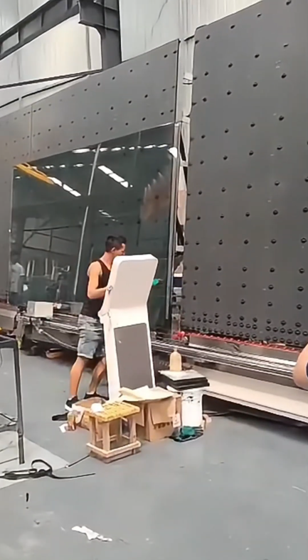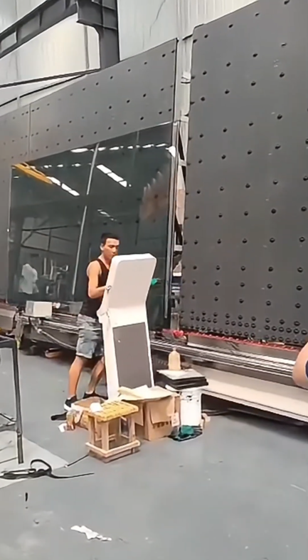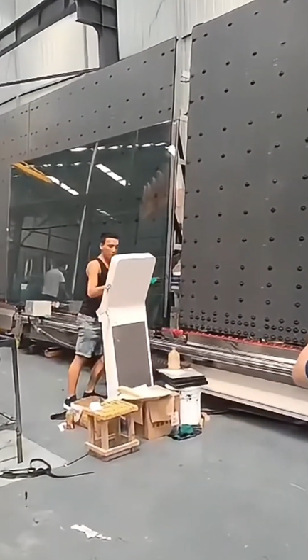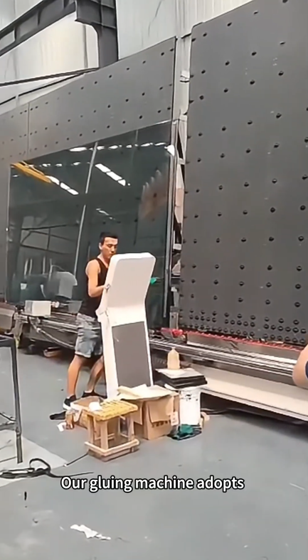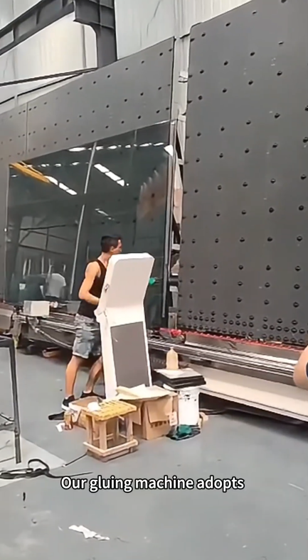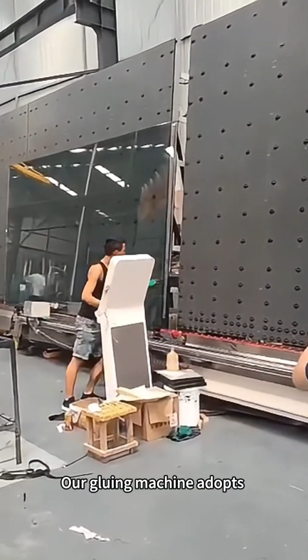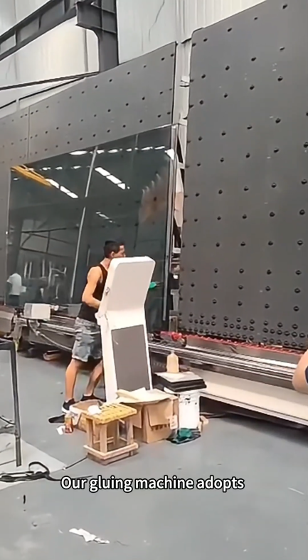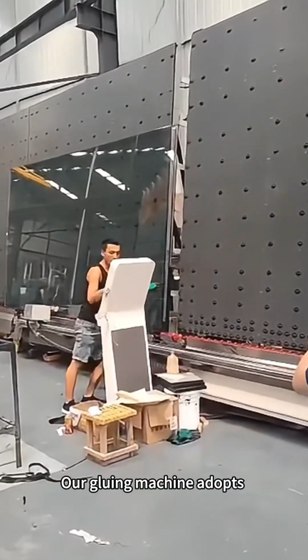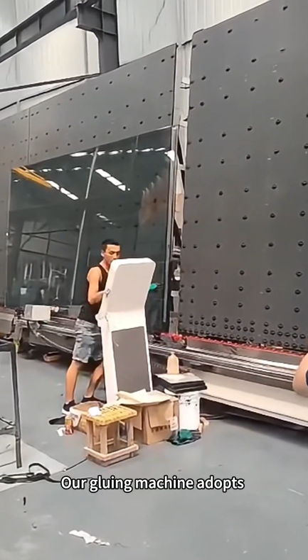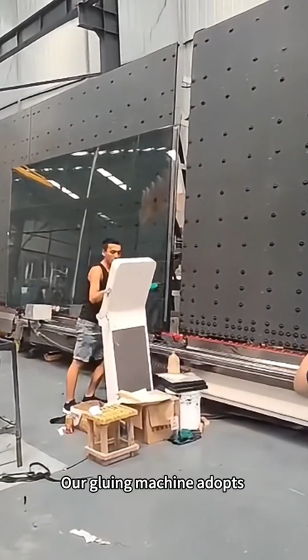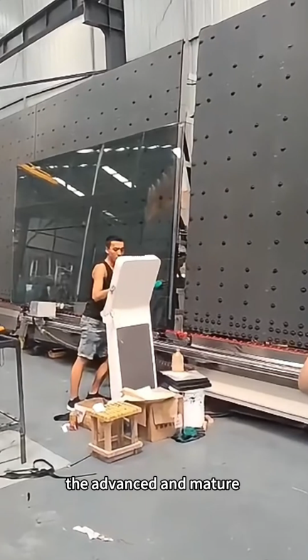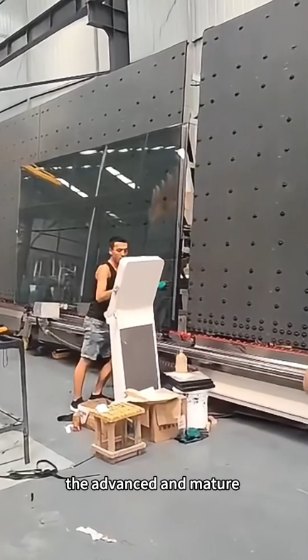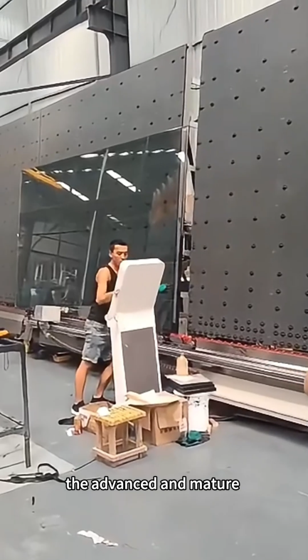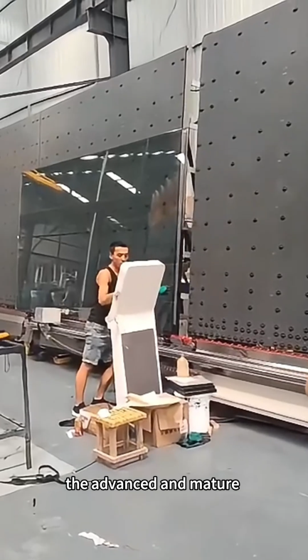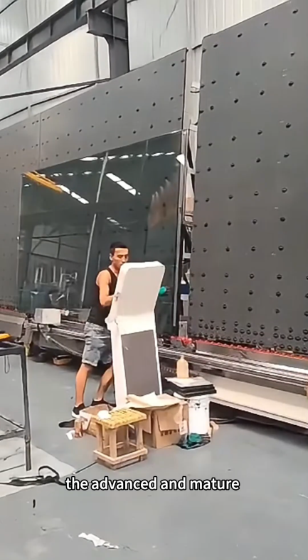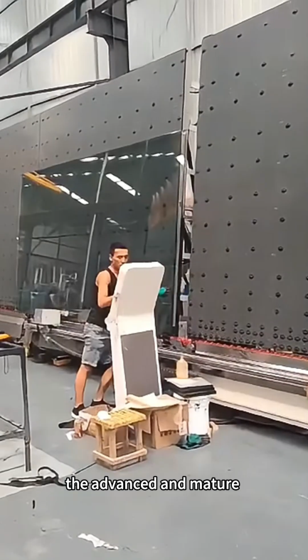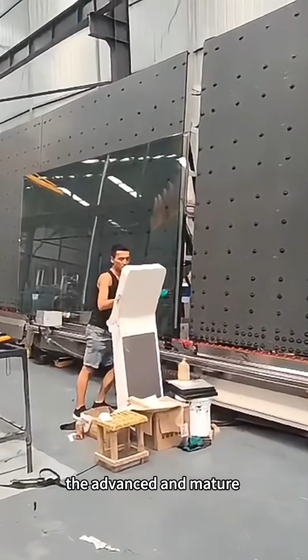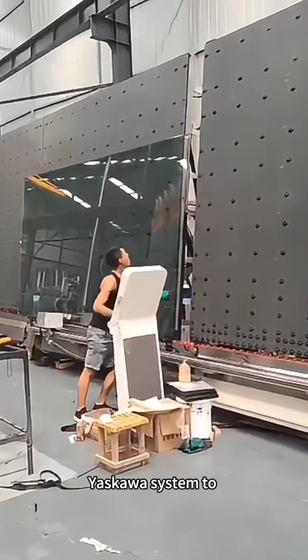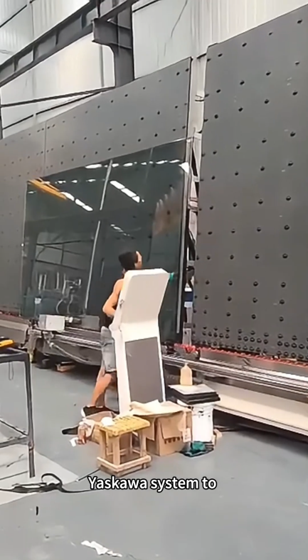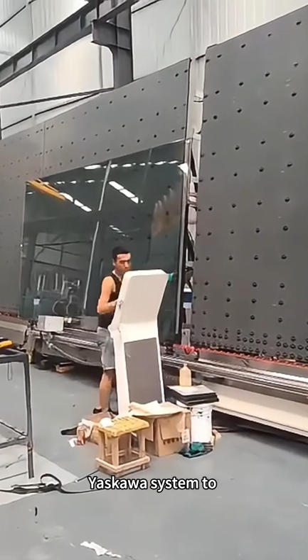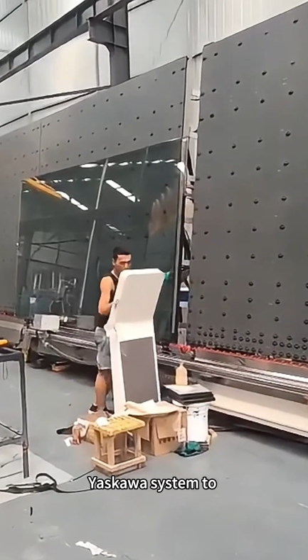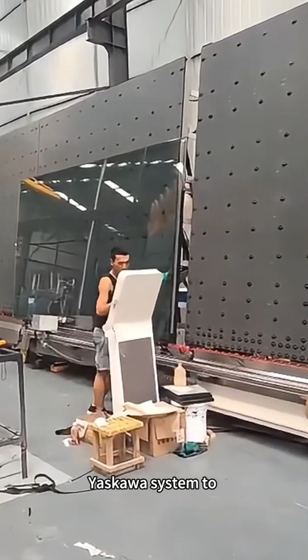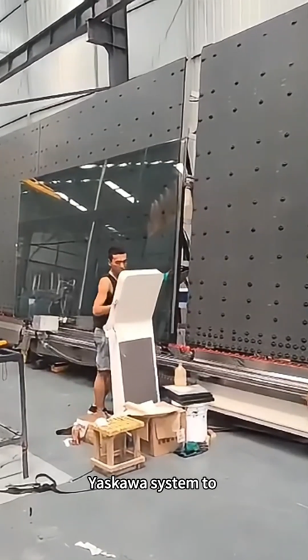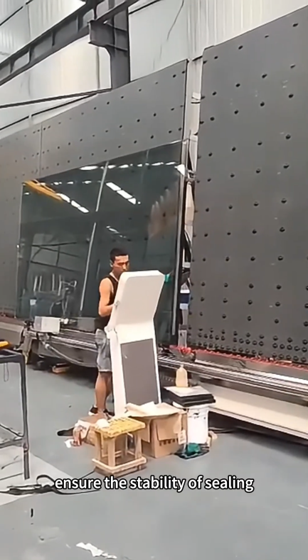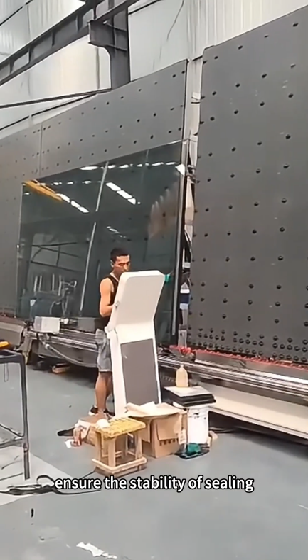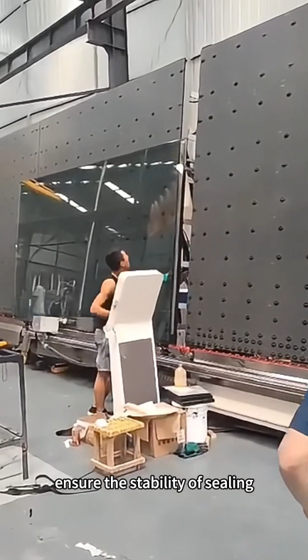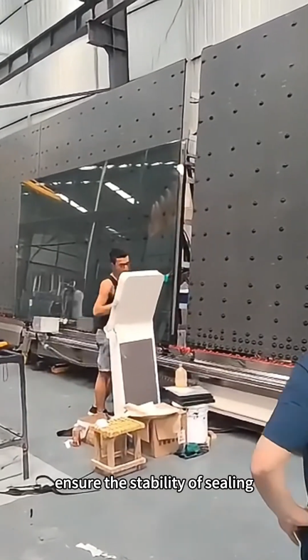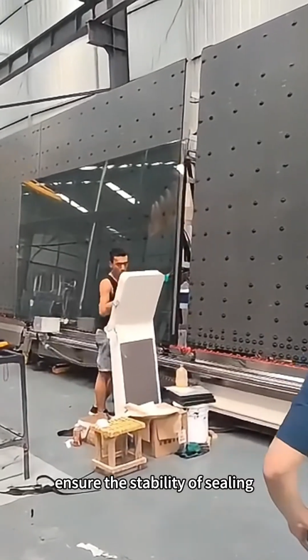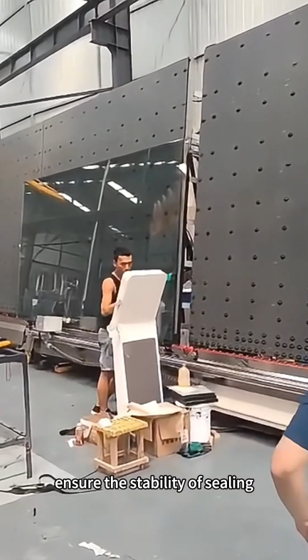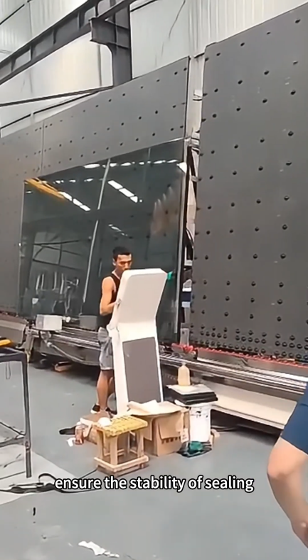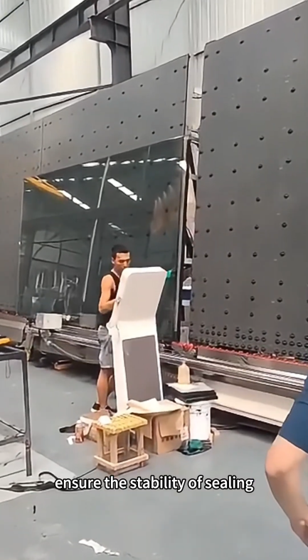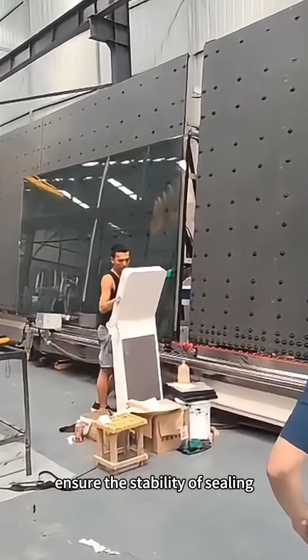Our gluing machine adopts the advanced and mature Yaskawa system to ensure the stability of sealing.